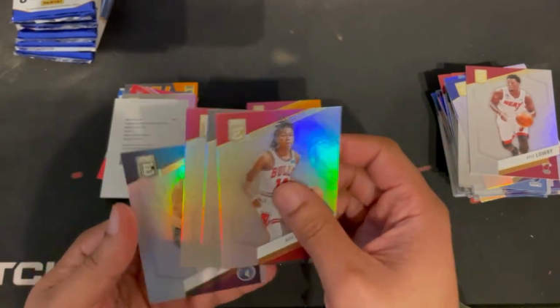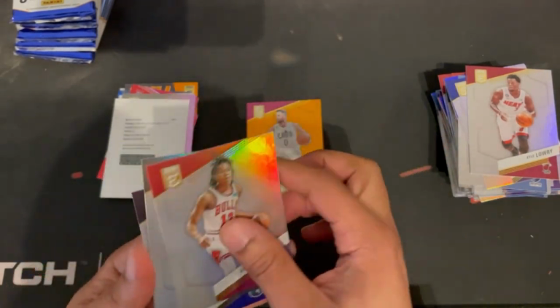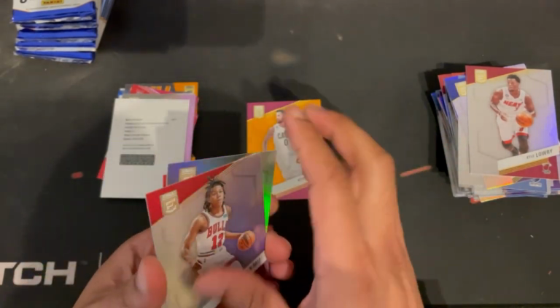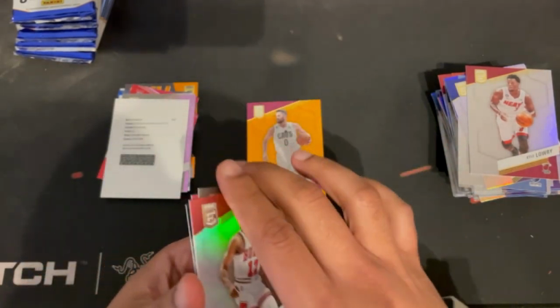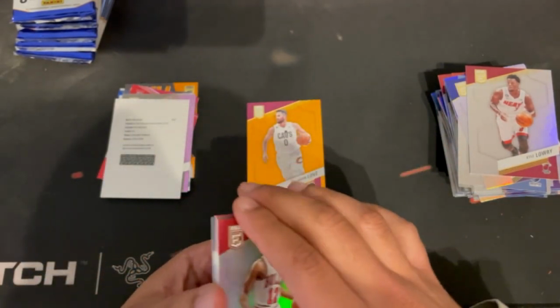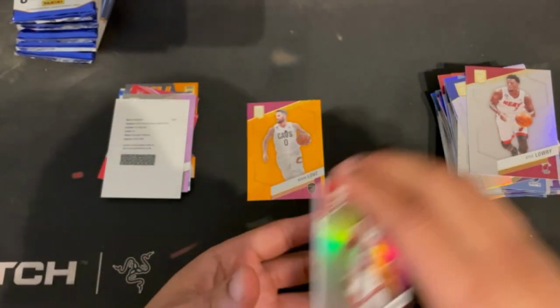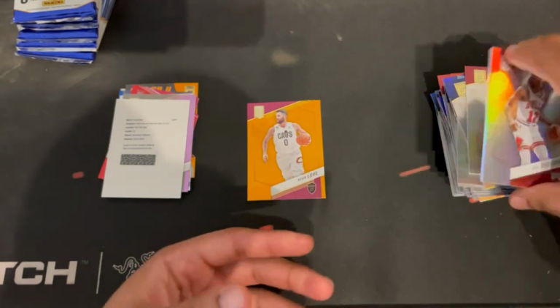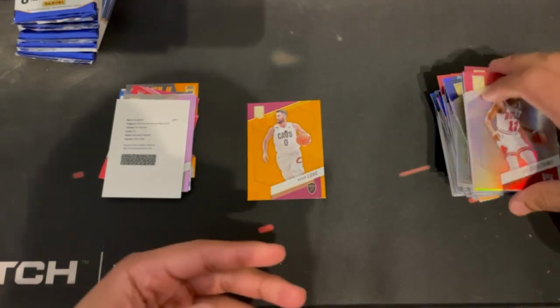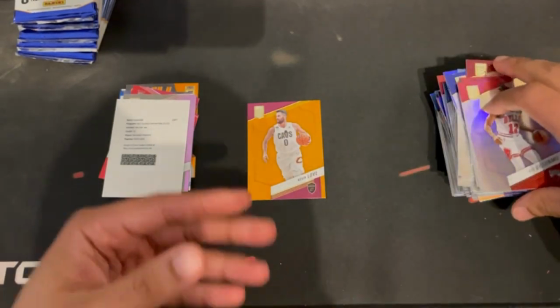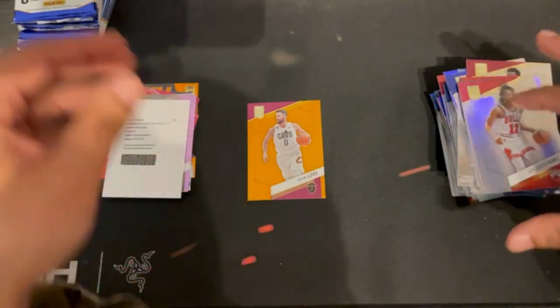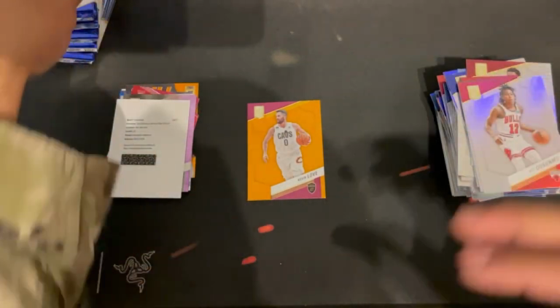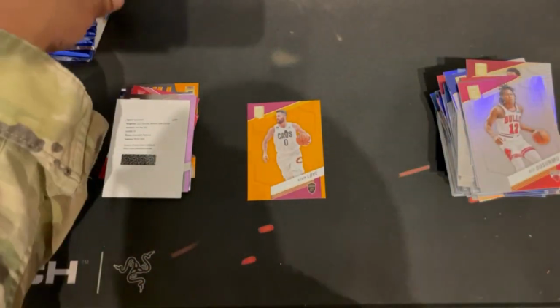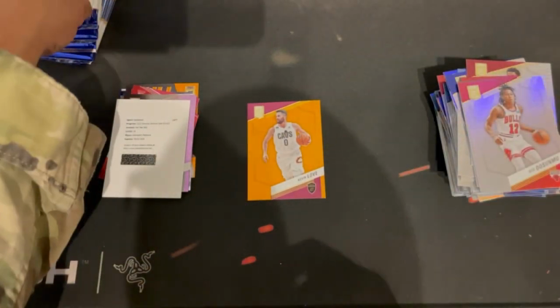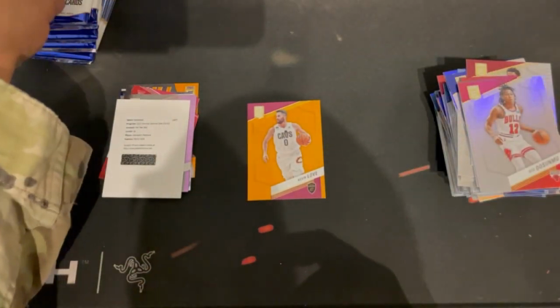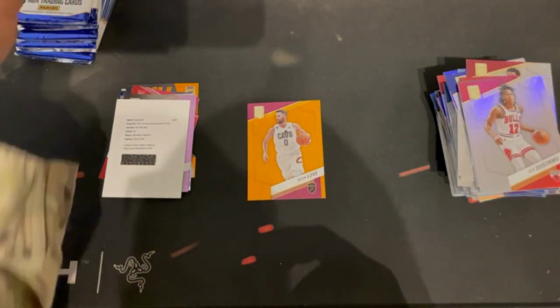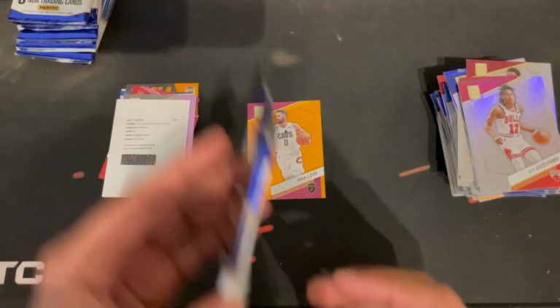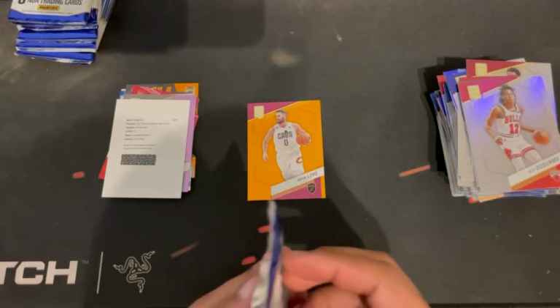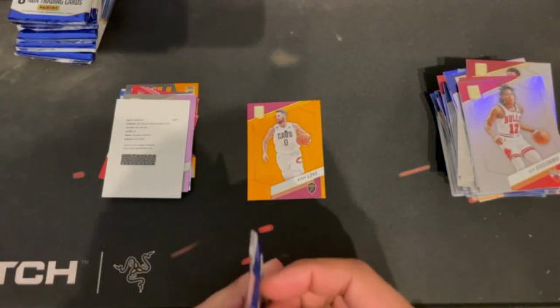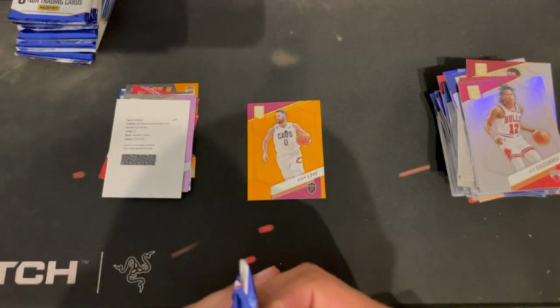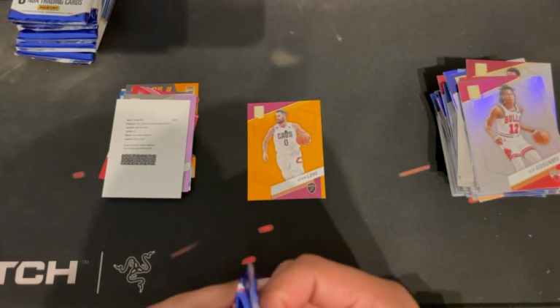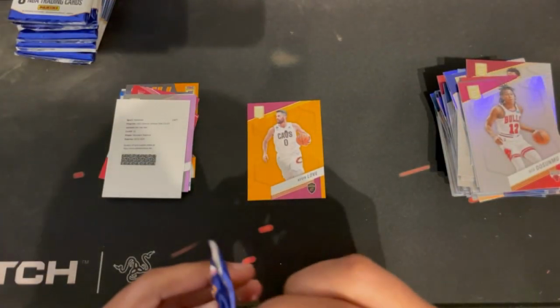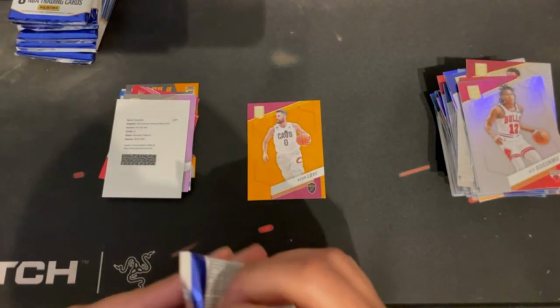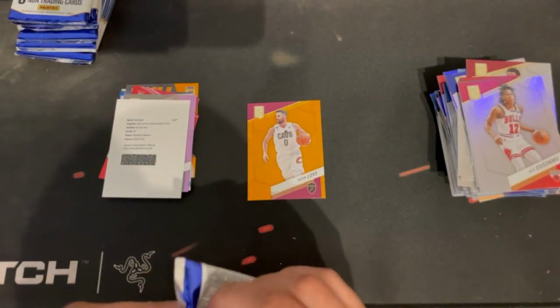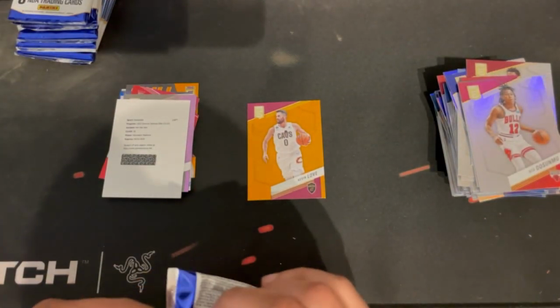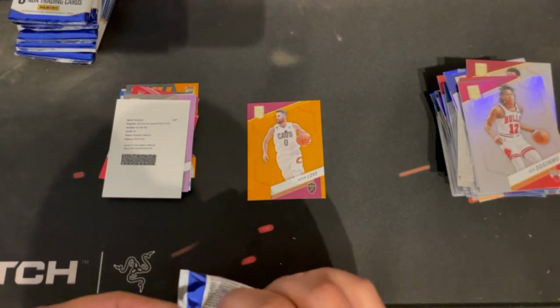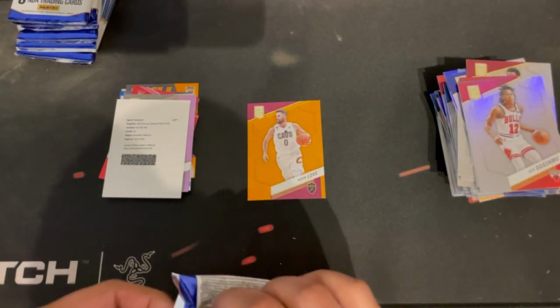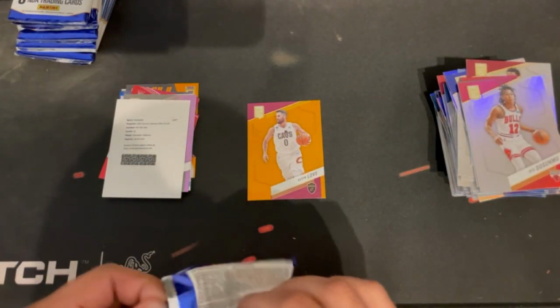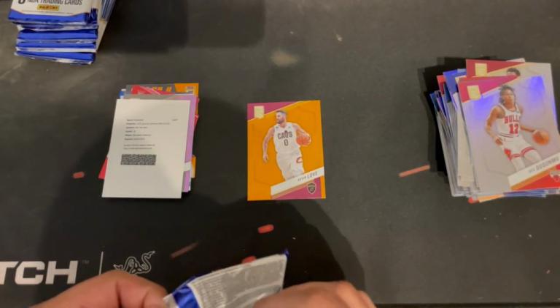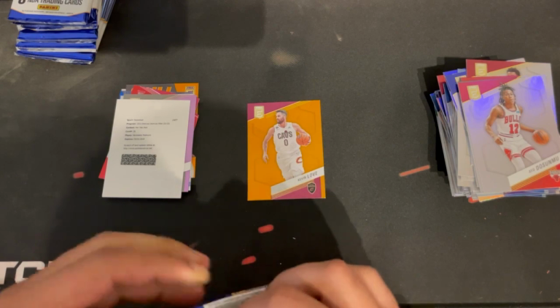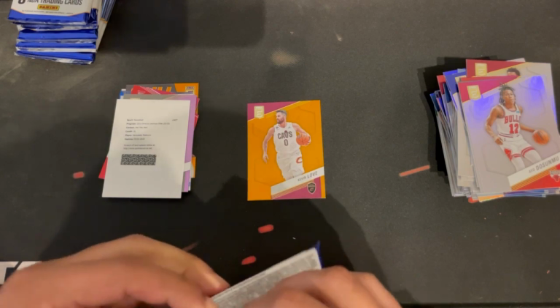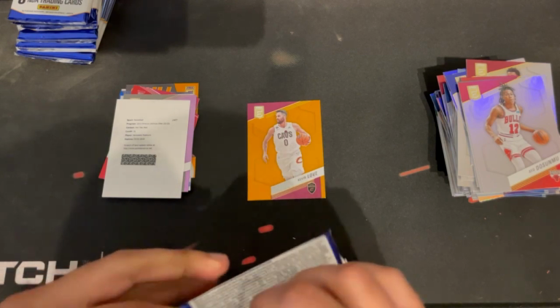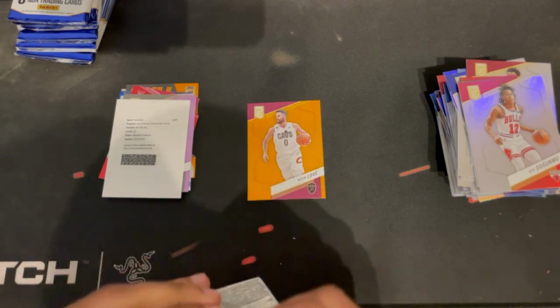Rudy Gobert — if you can't tell, I'm a Bulls fan by how I say these guys' nicknames.